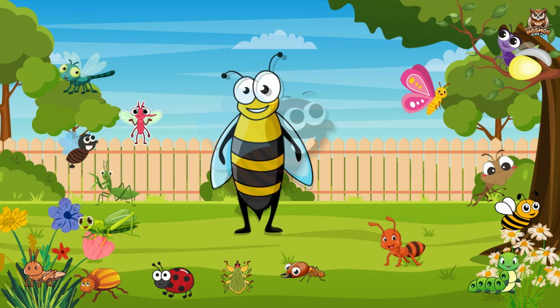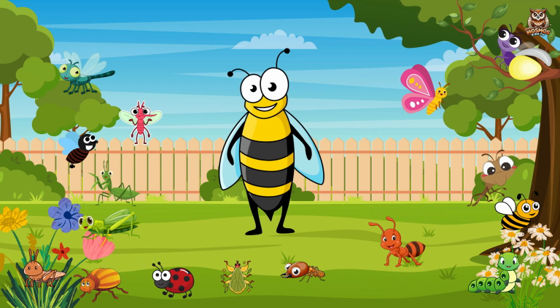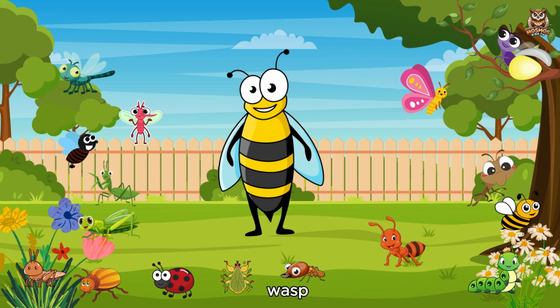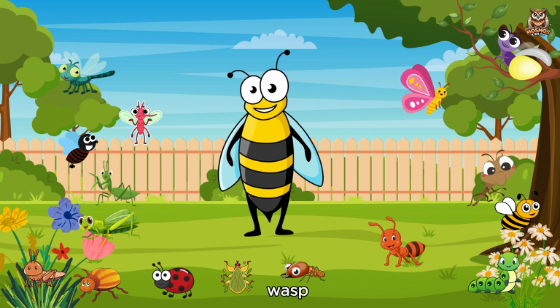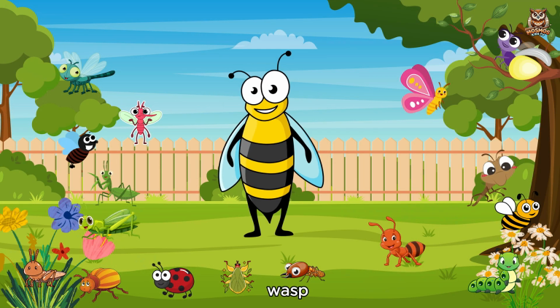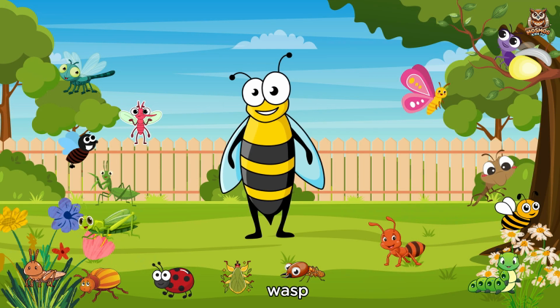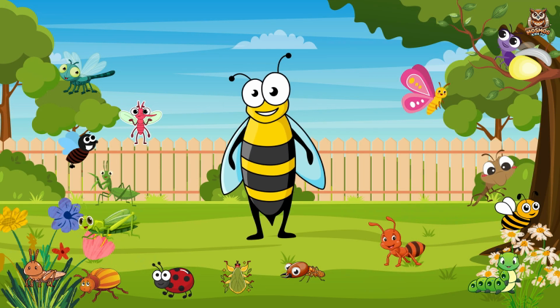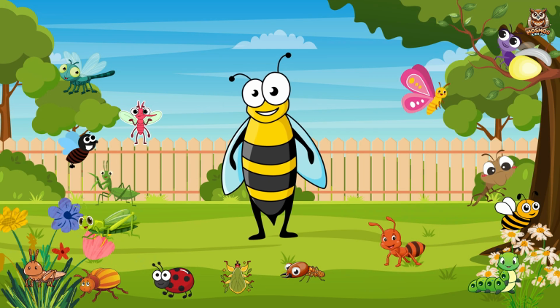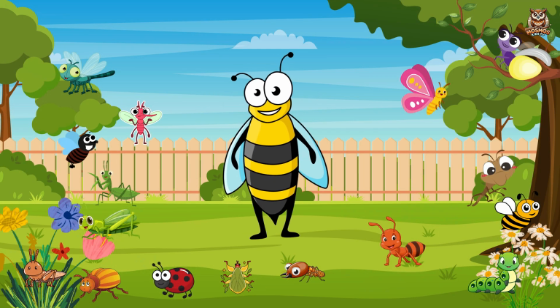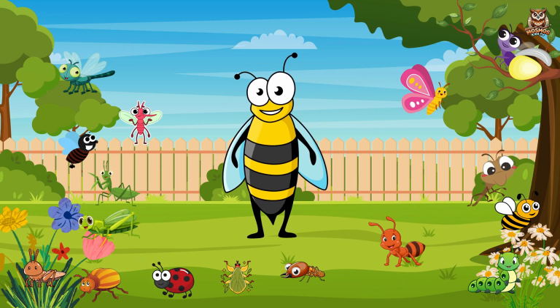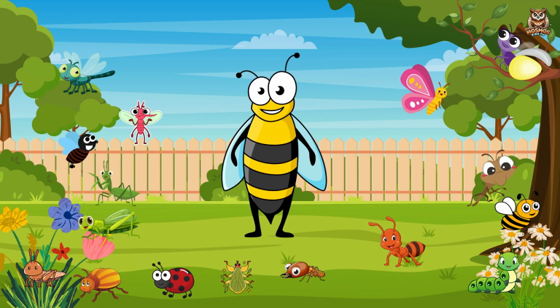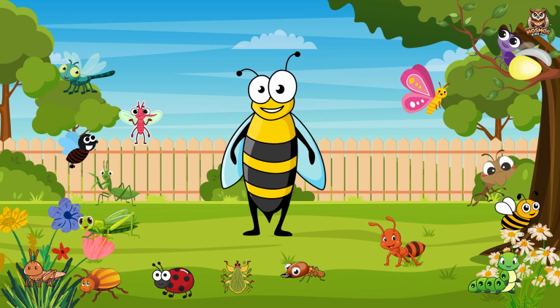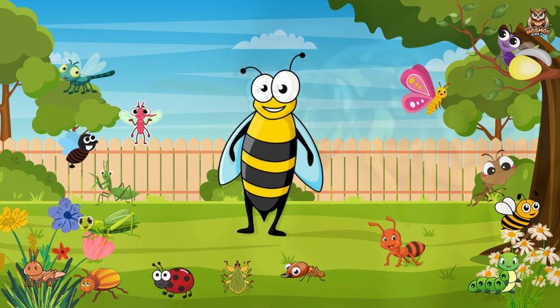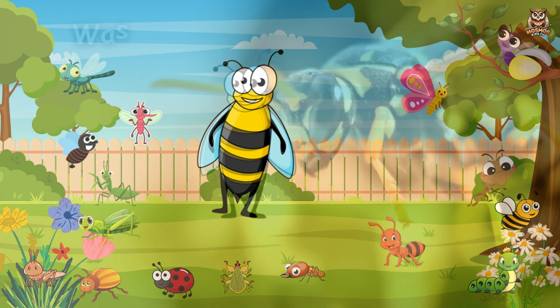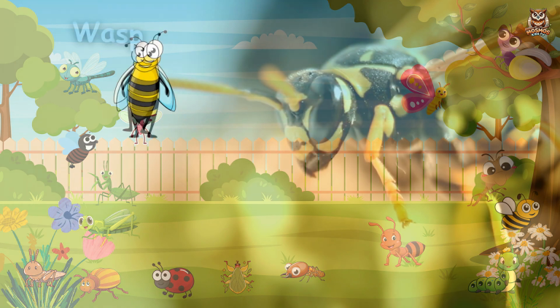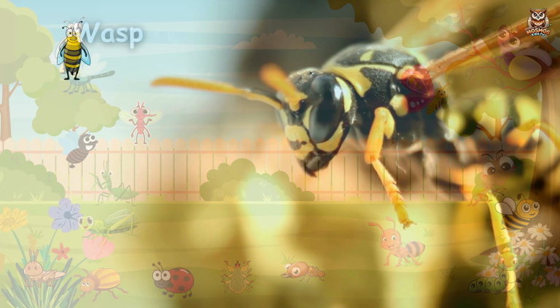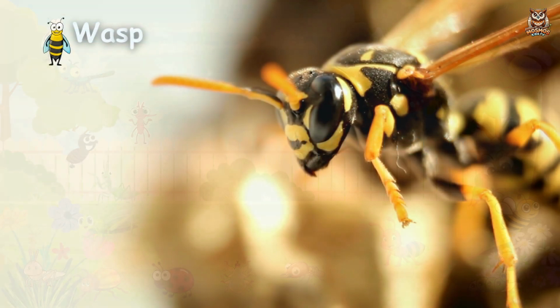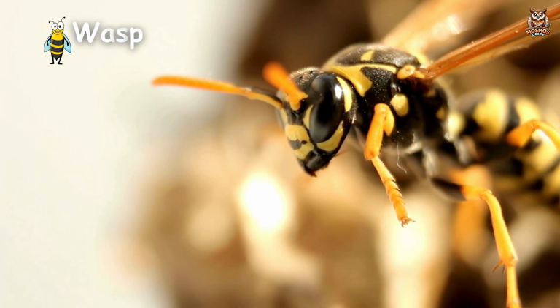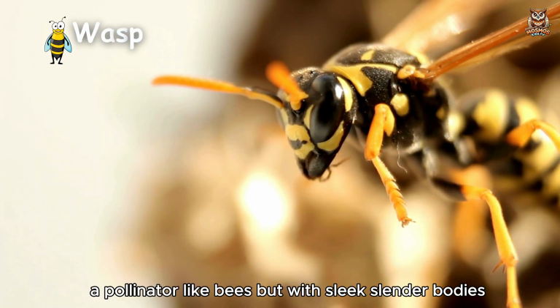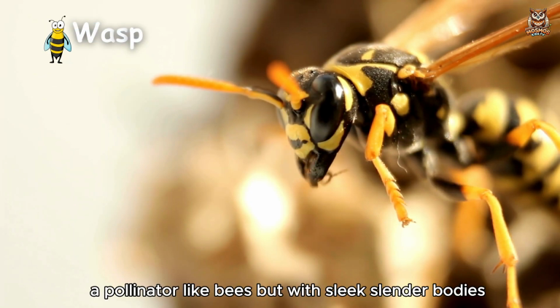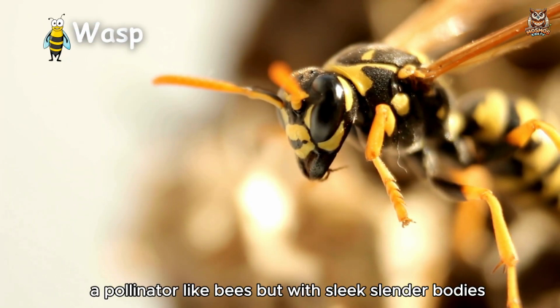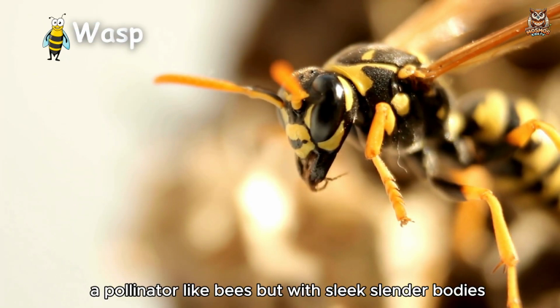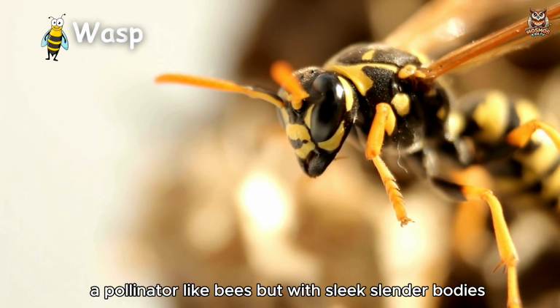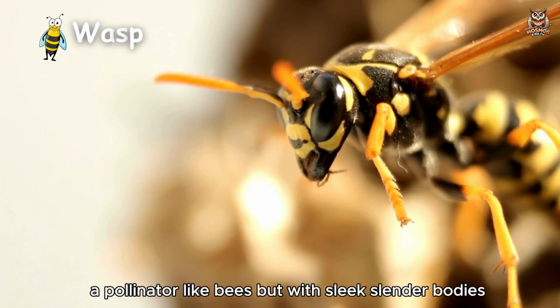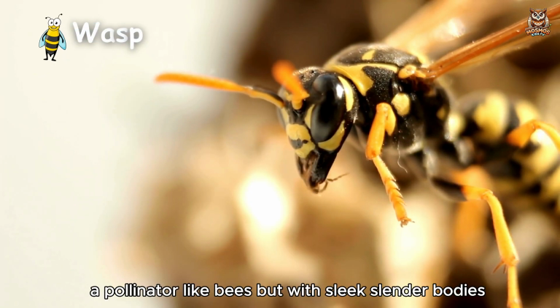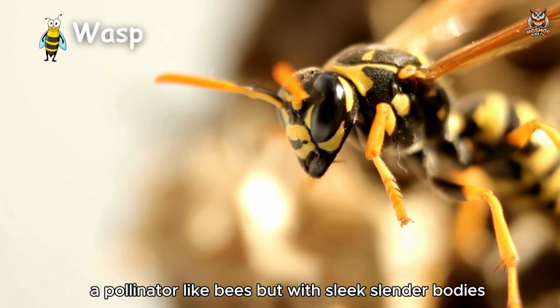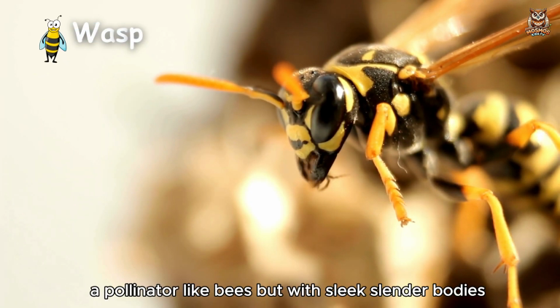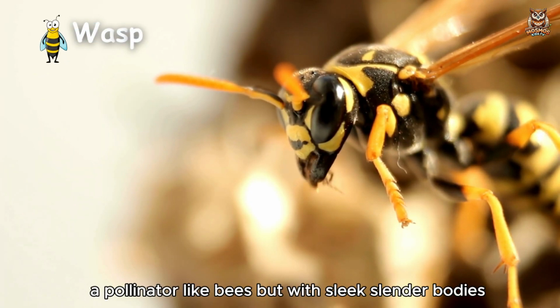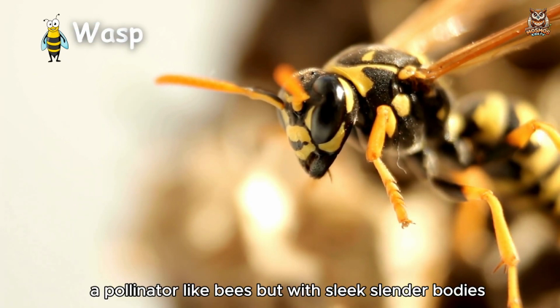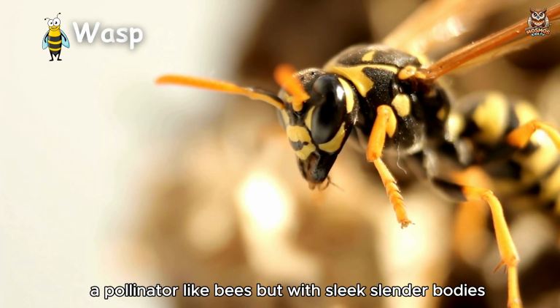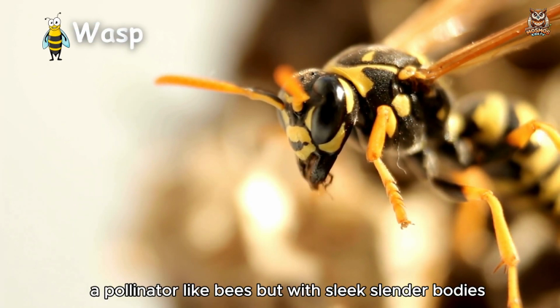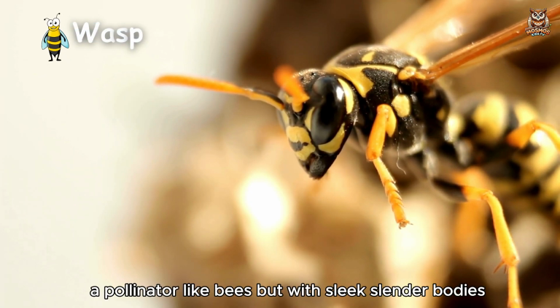Wasp. A pollinator like bees but with sleek, slender bodies.